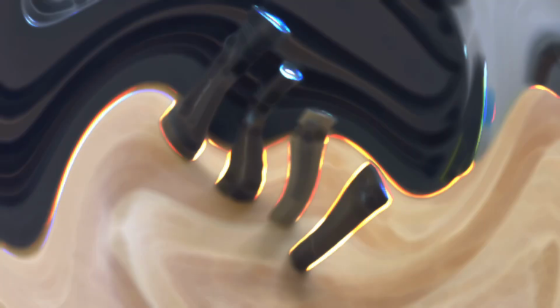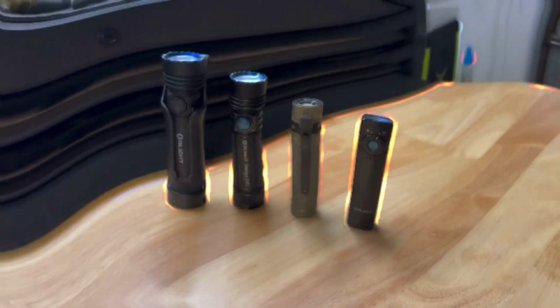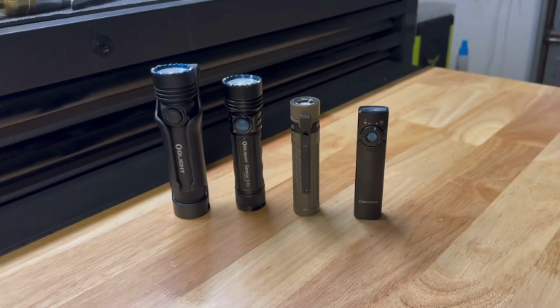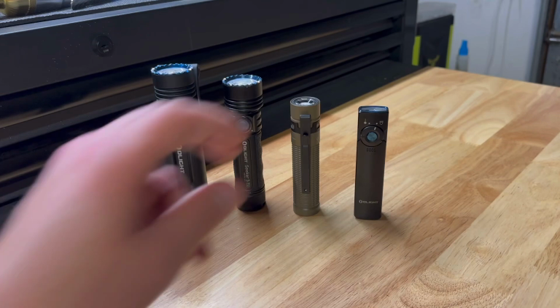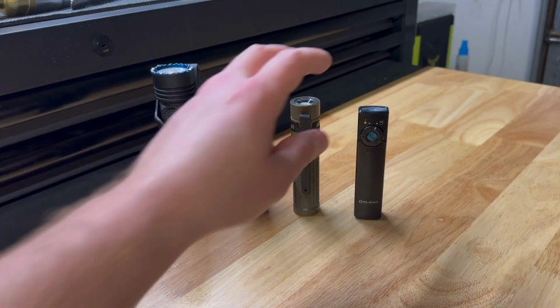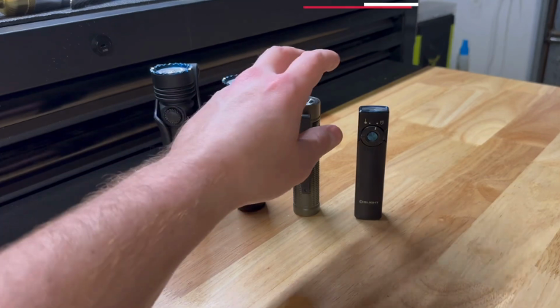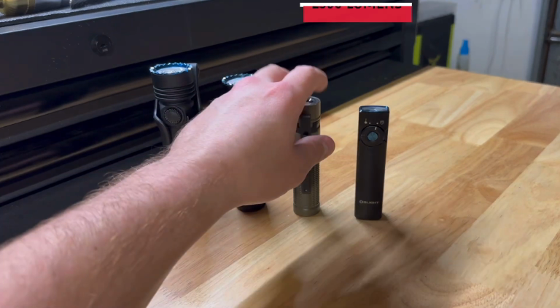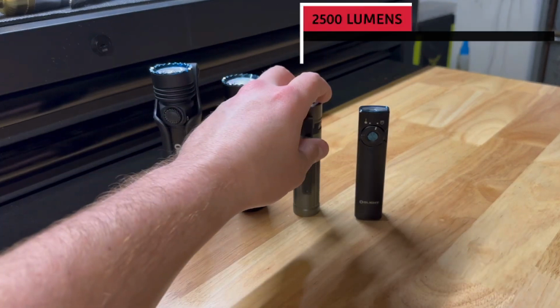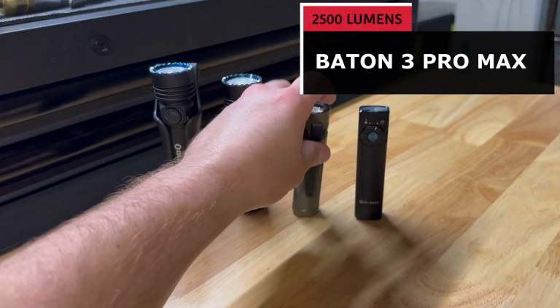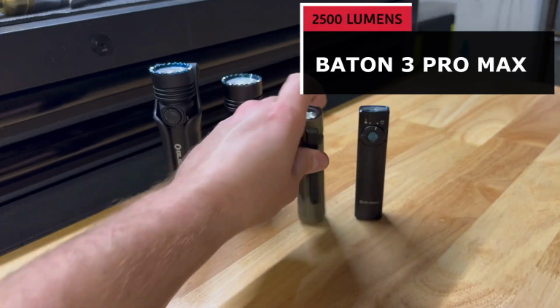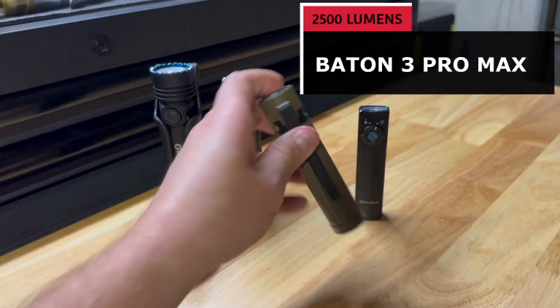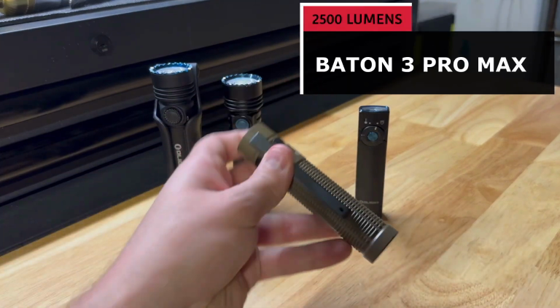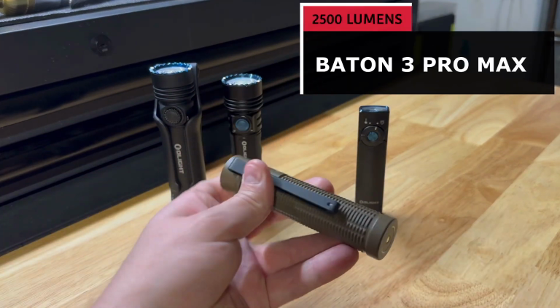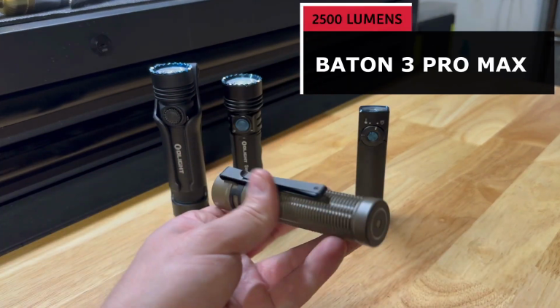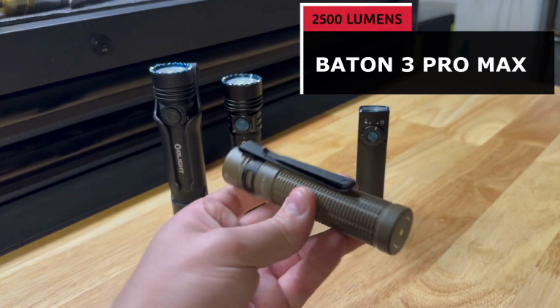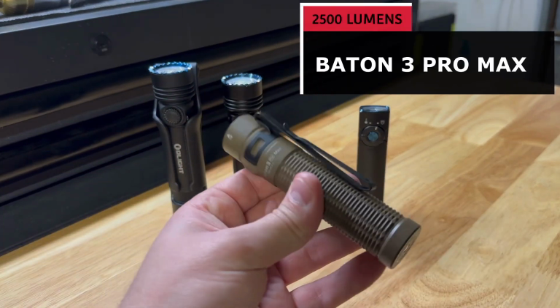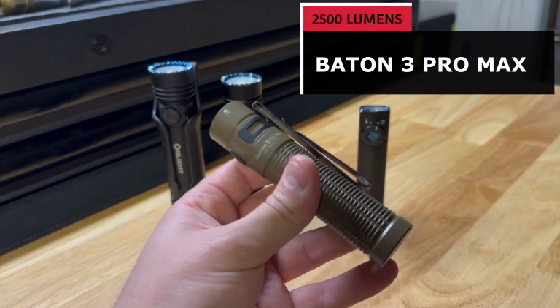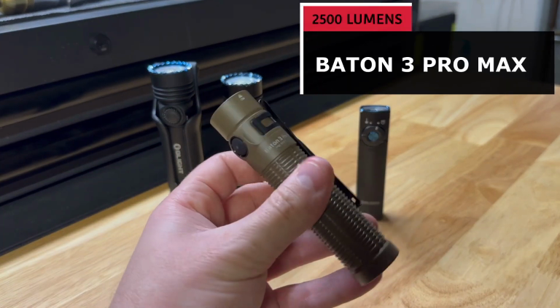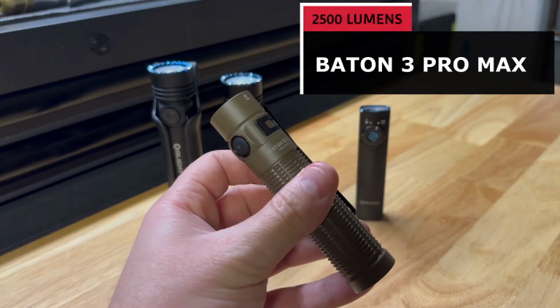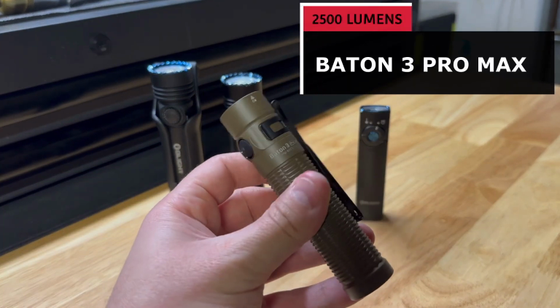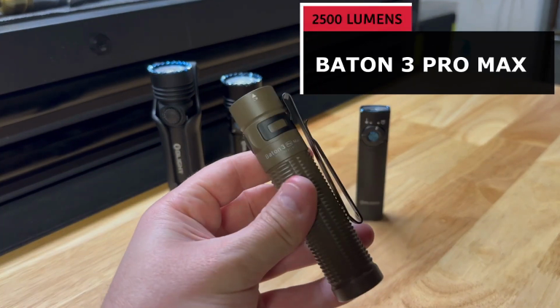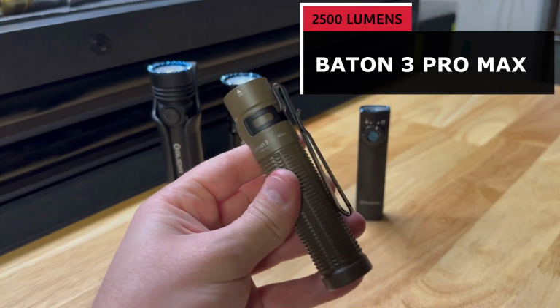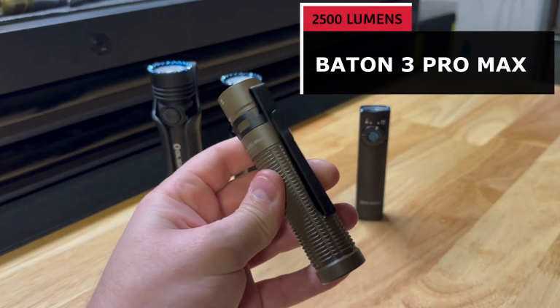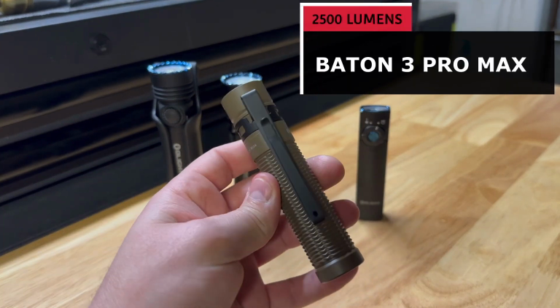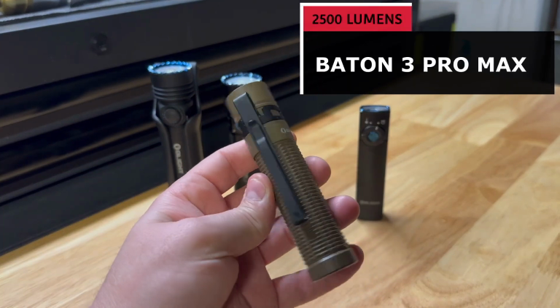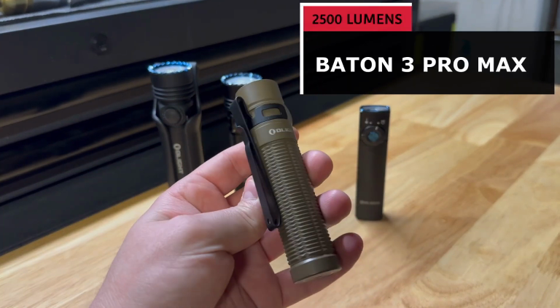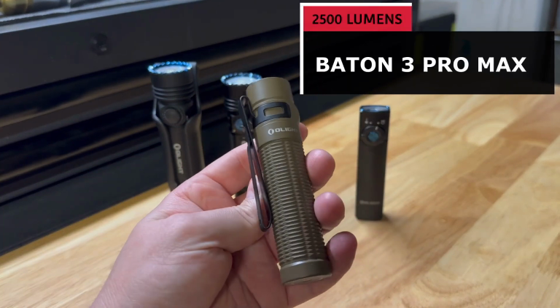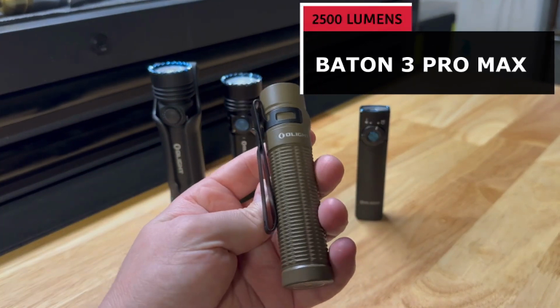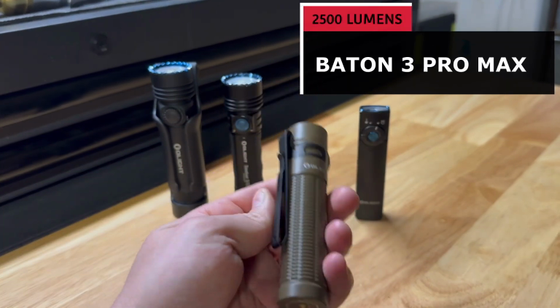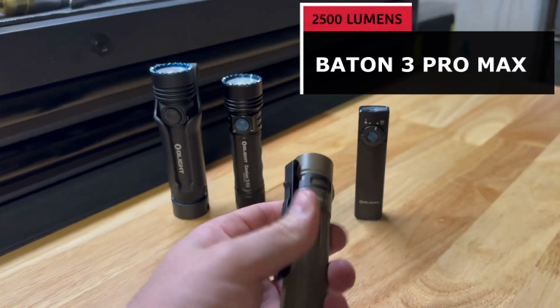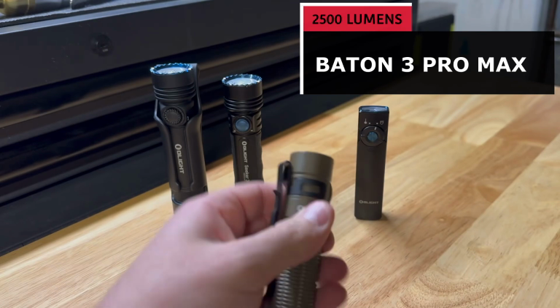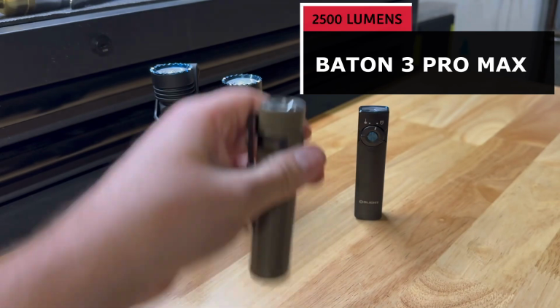Followed by one of my personal favorites, the Baton 3 Pro Max at 2,500 lumens.